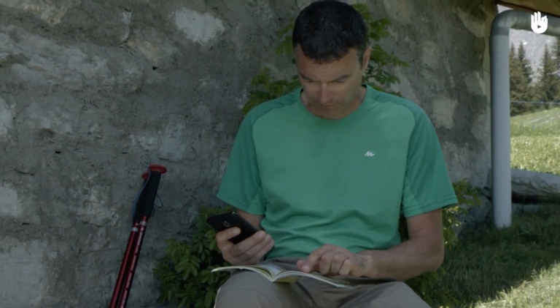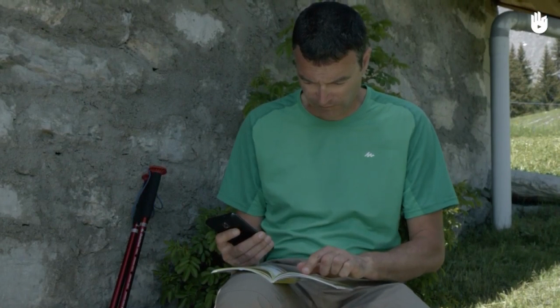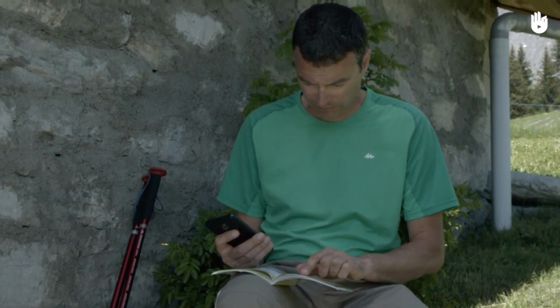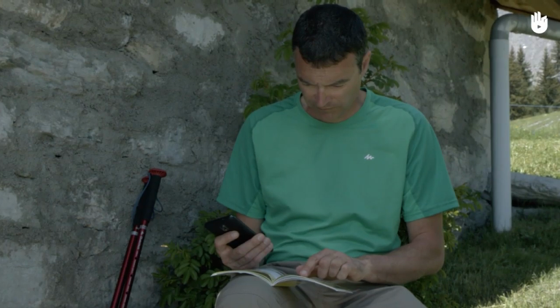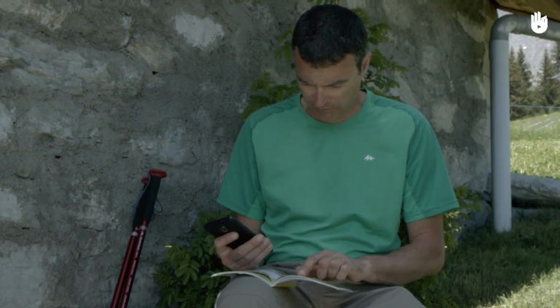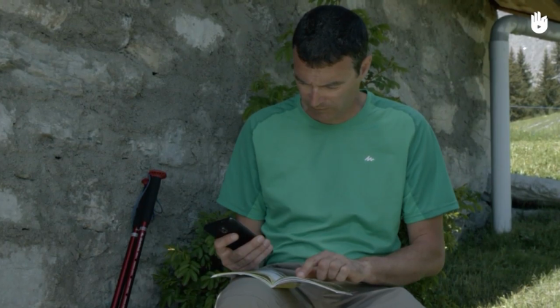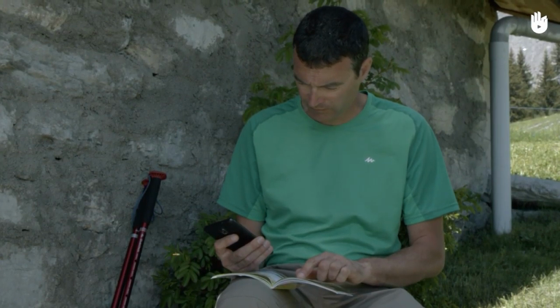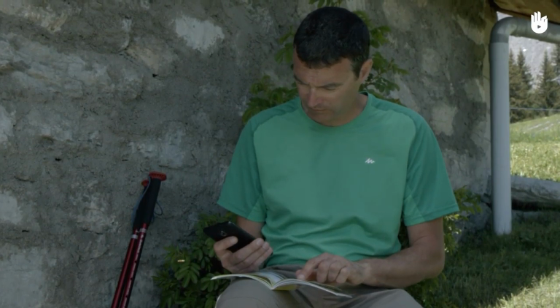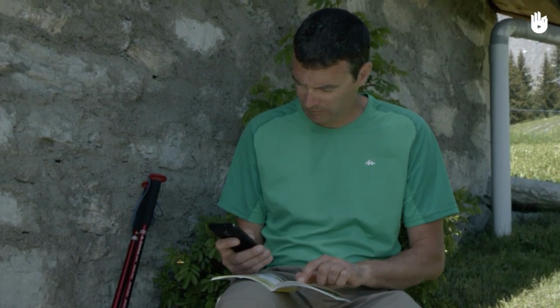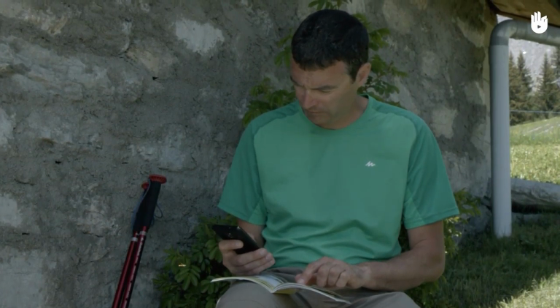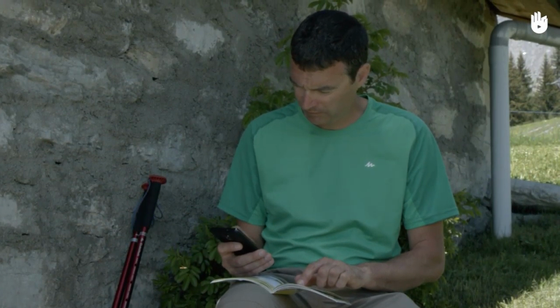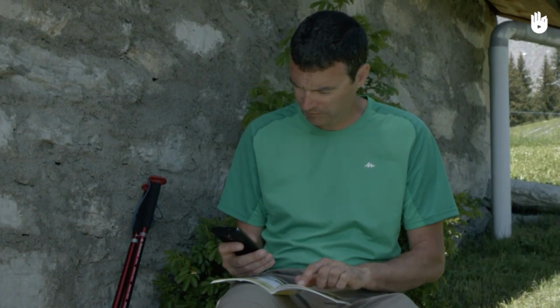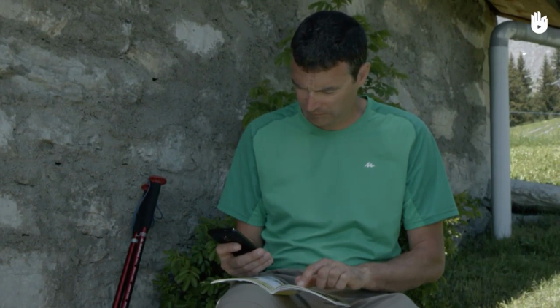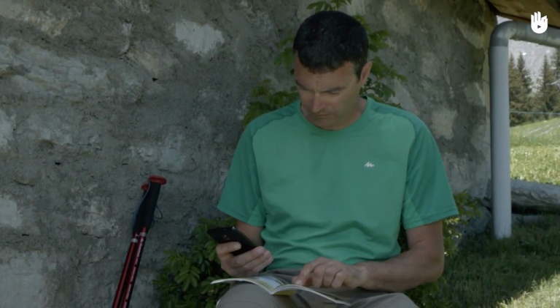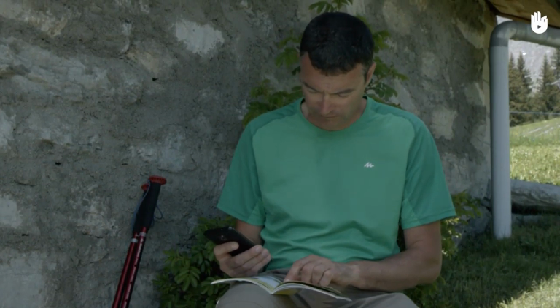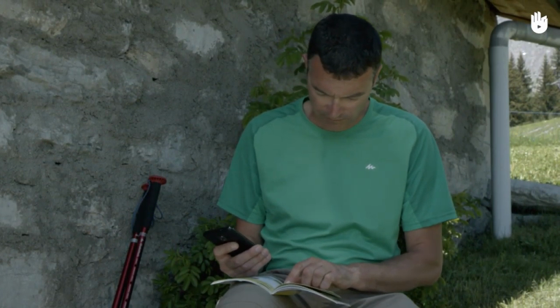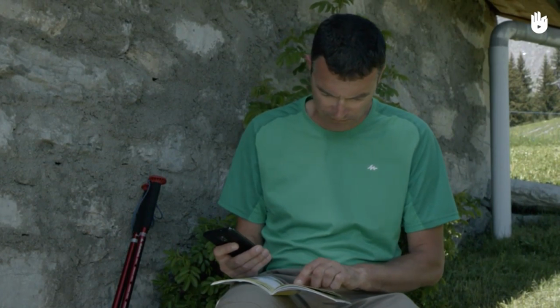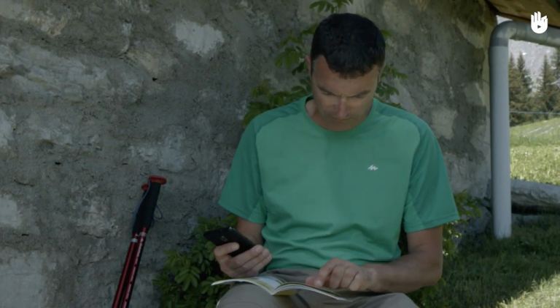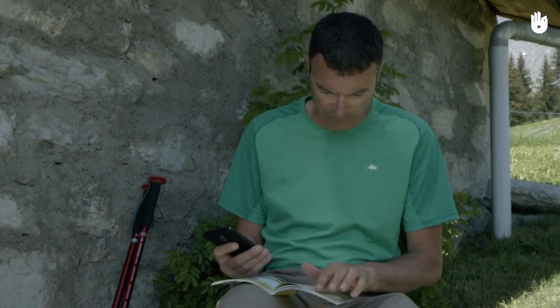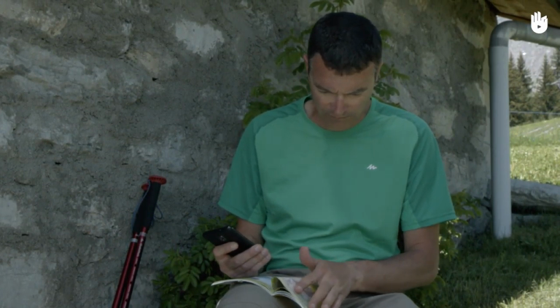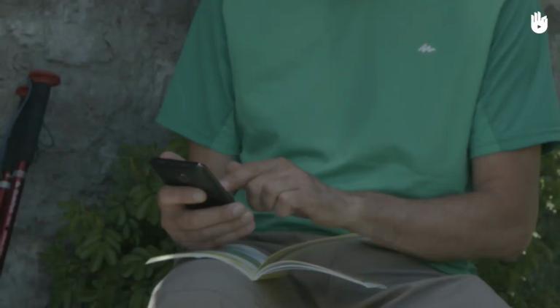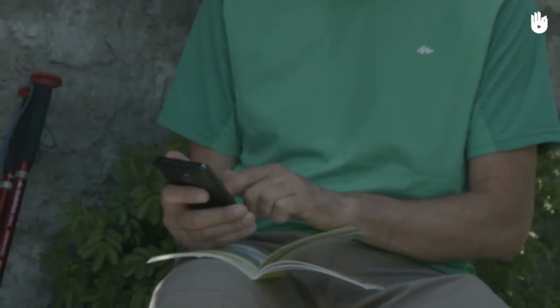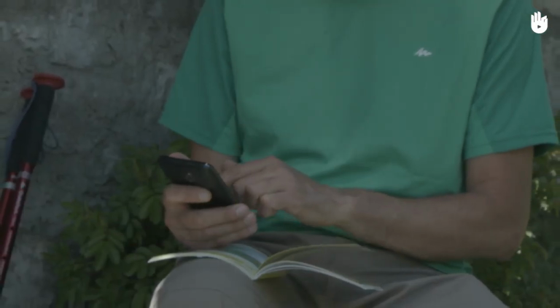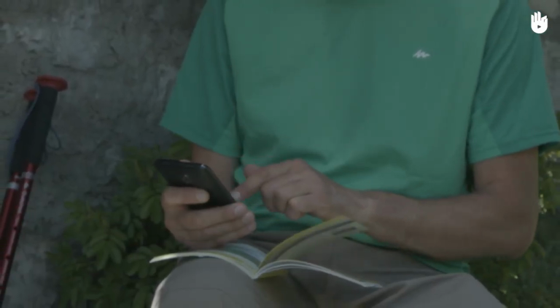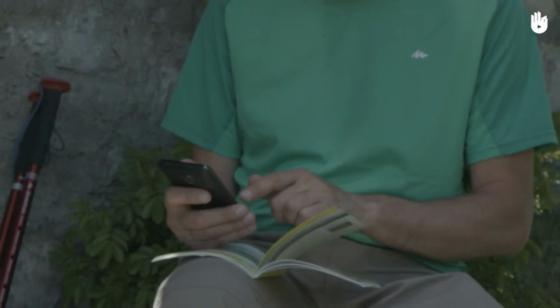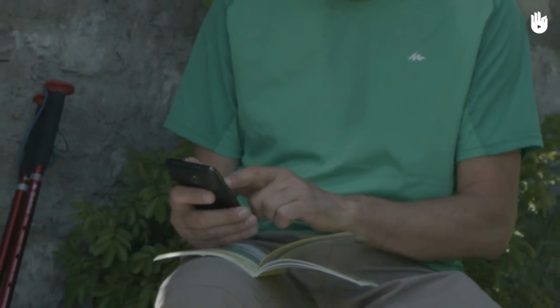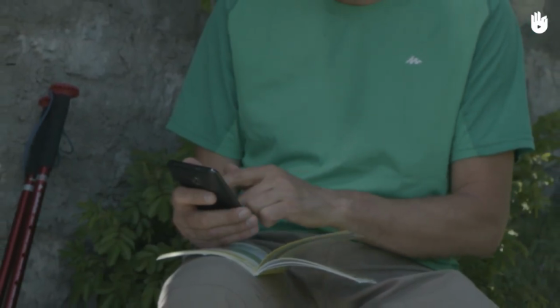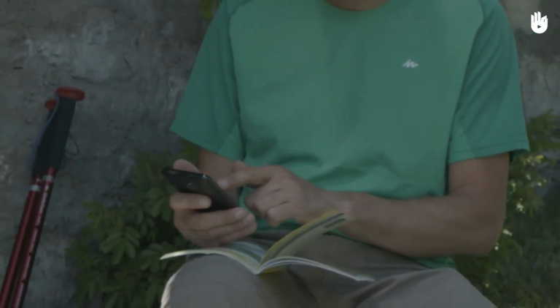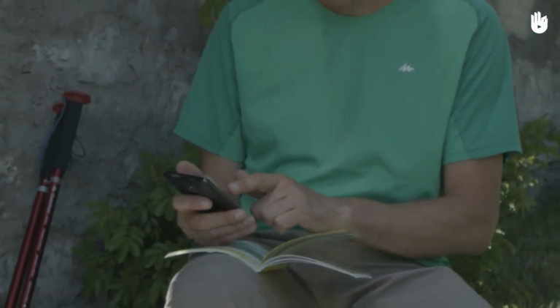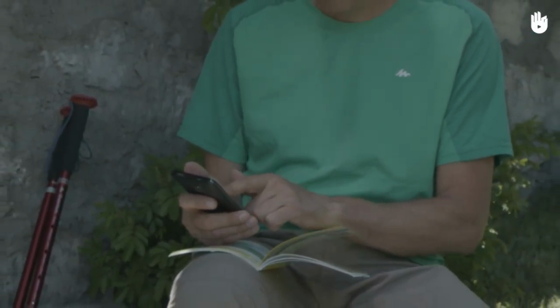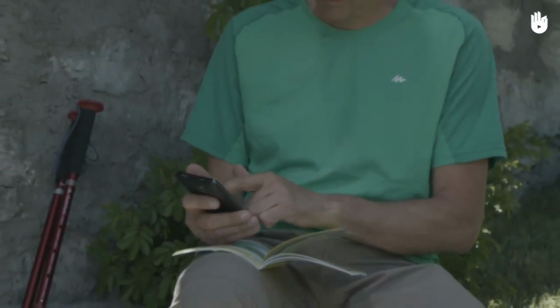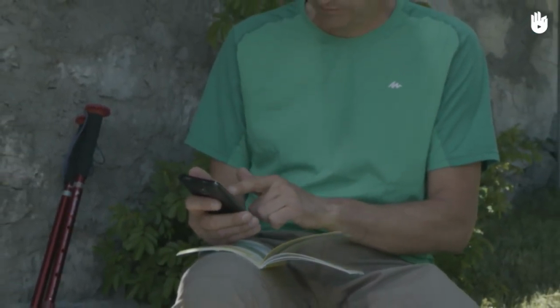First, before the hike. Find out if there are ticks in the region where you're hiking. If the region is infested, change your itinerary.